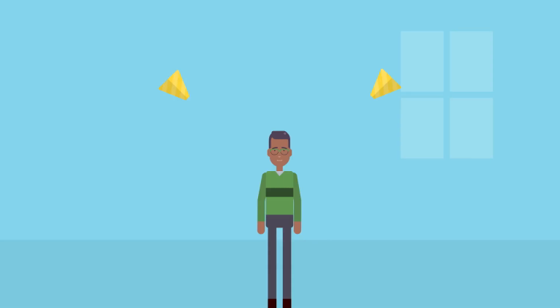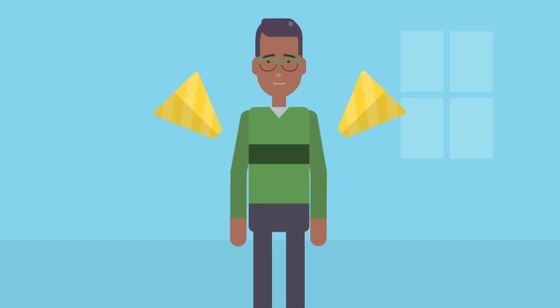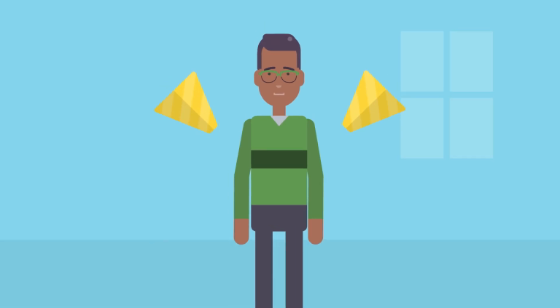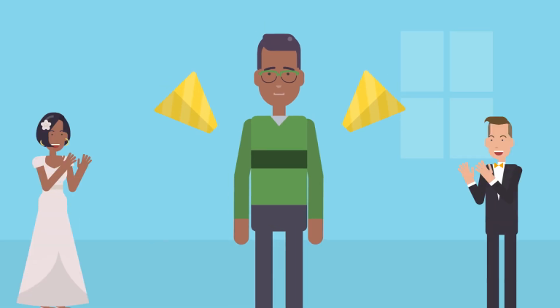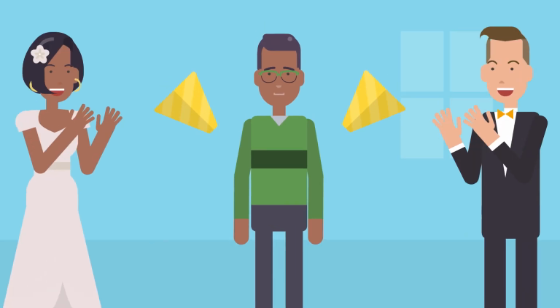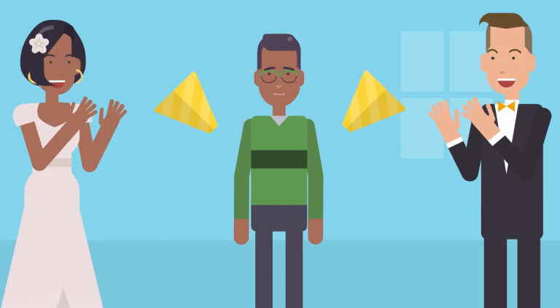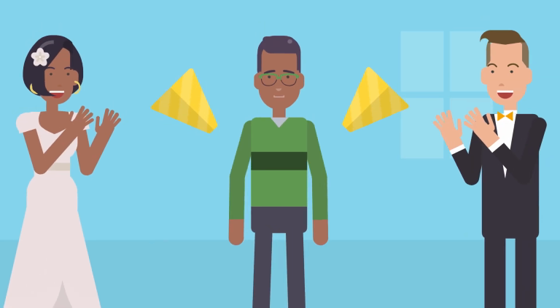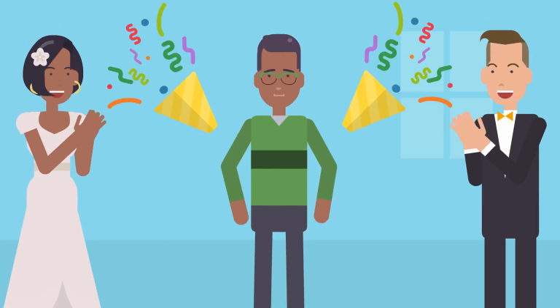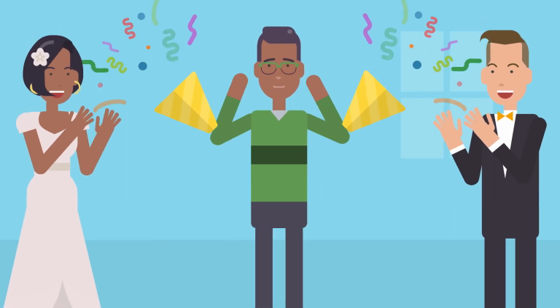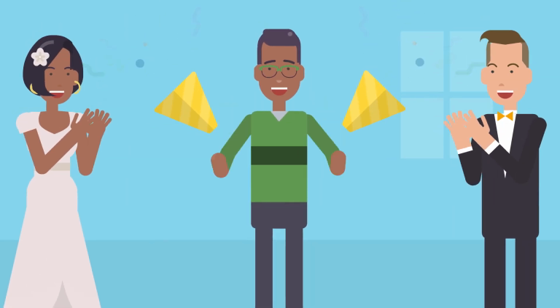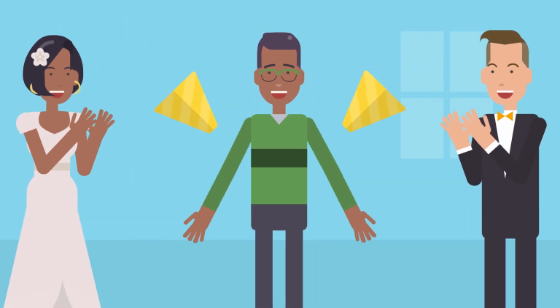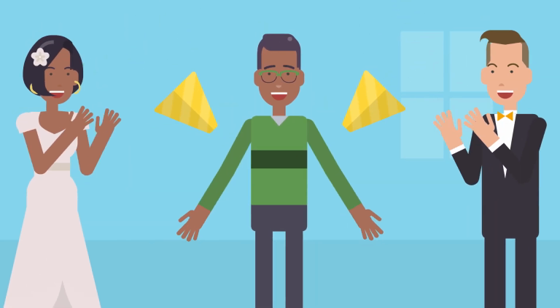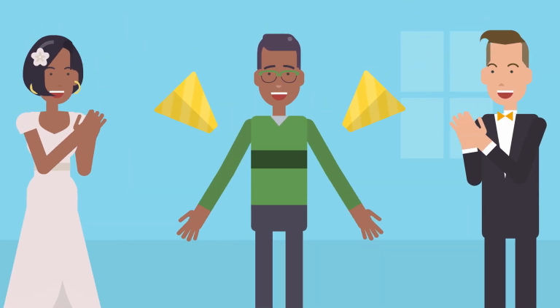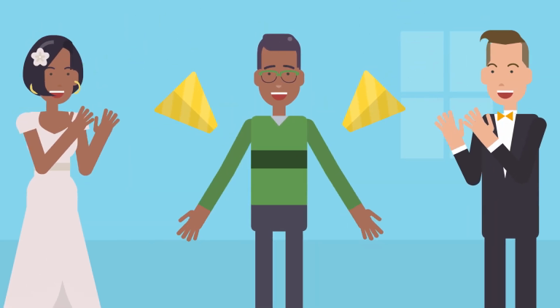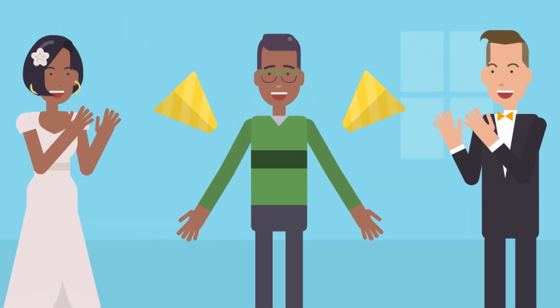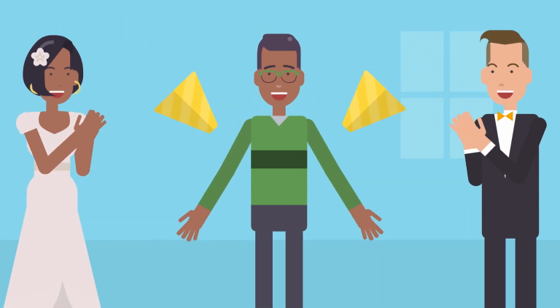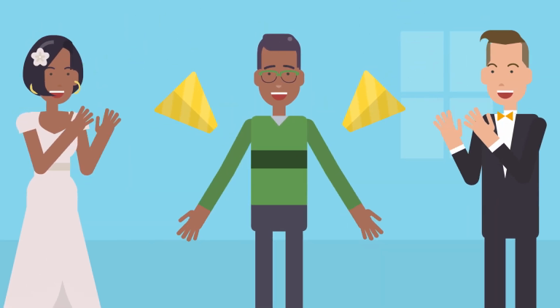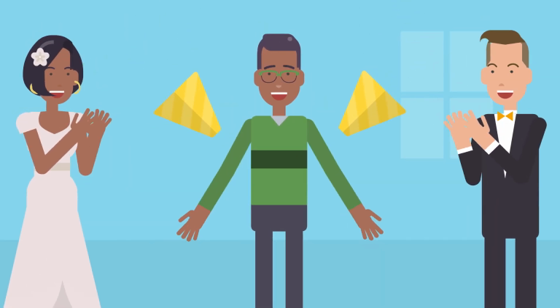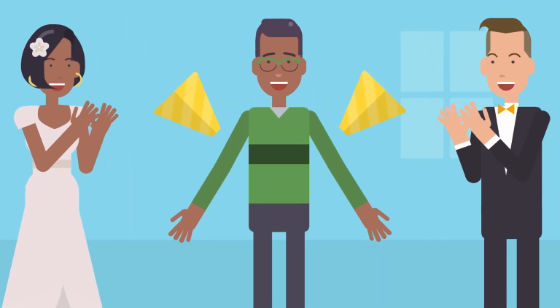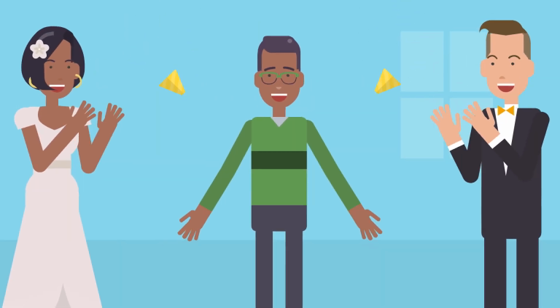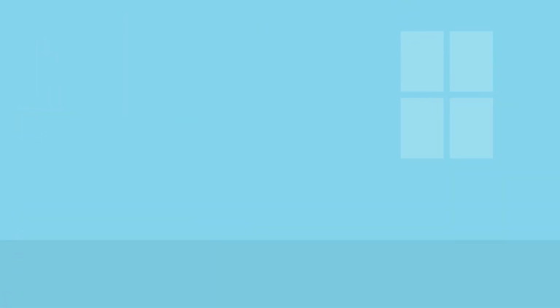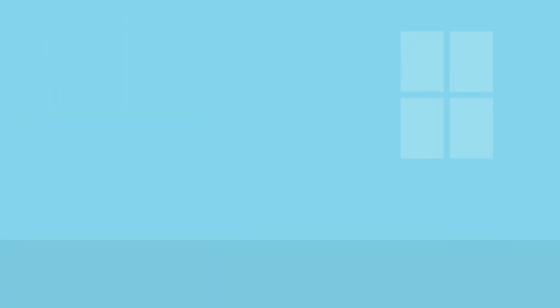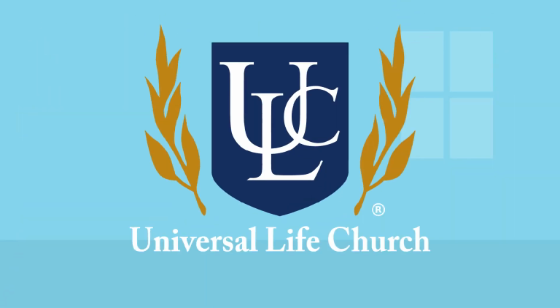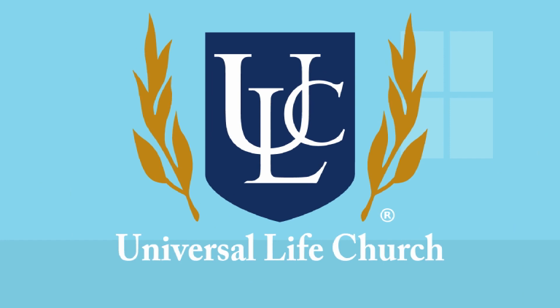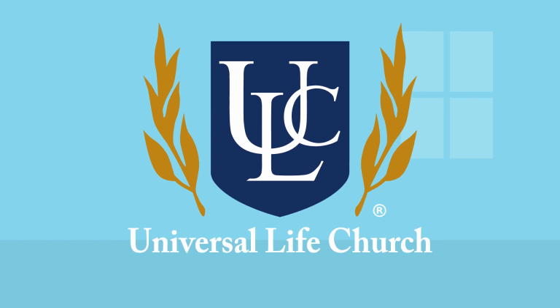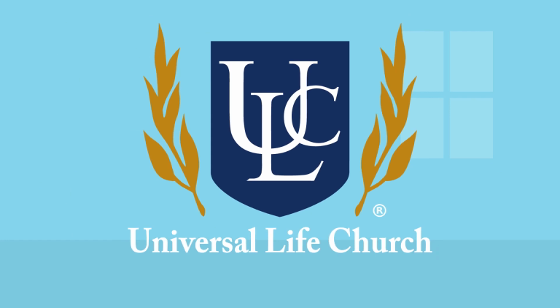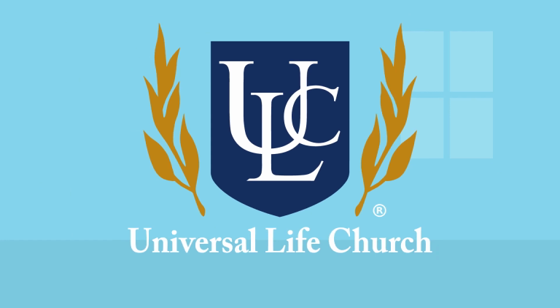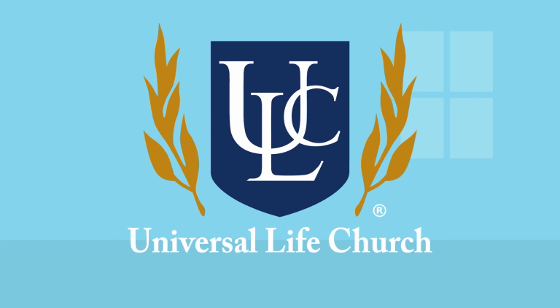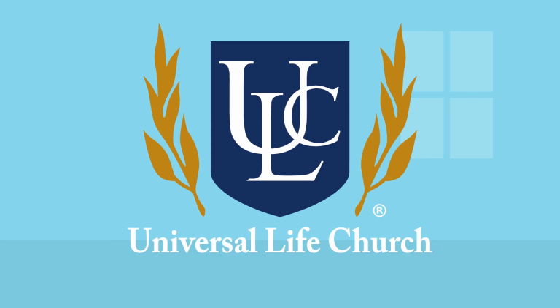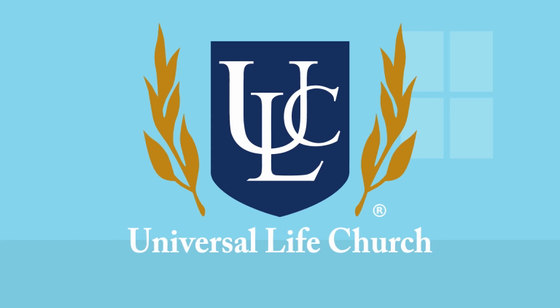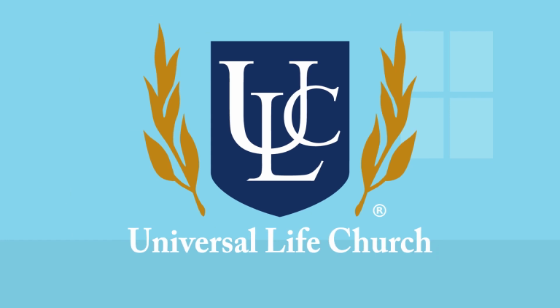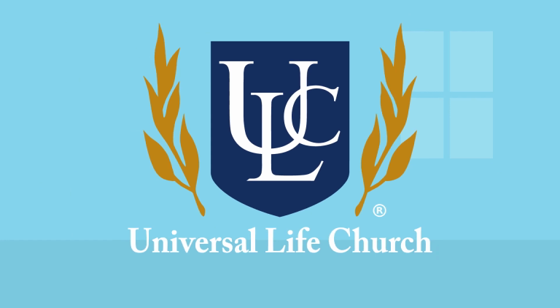And that's it. With those steps done, you will have successfully performed a wedding. Congratulations!